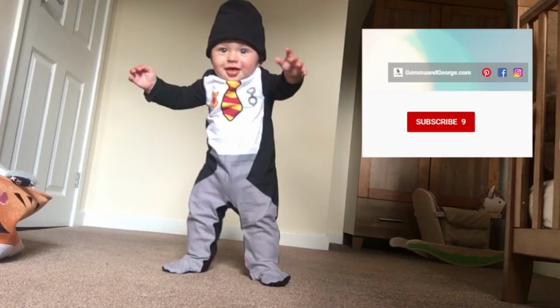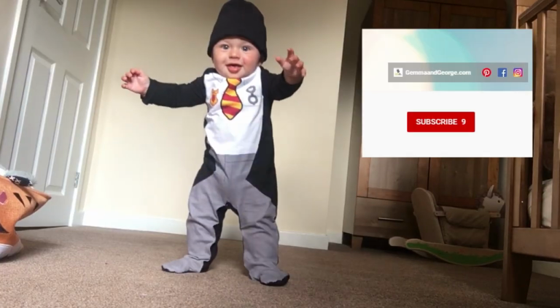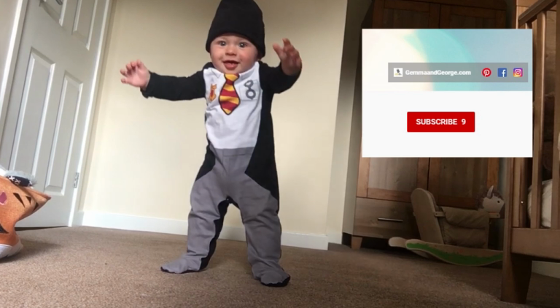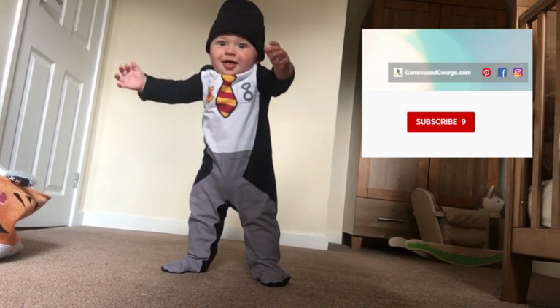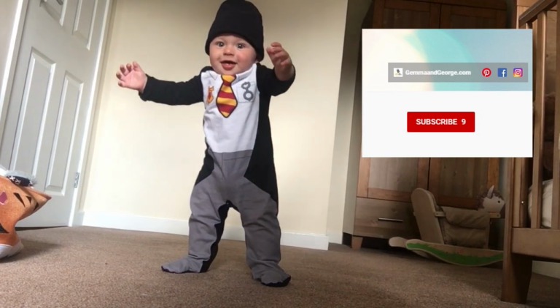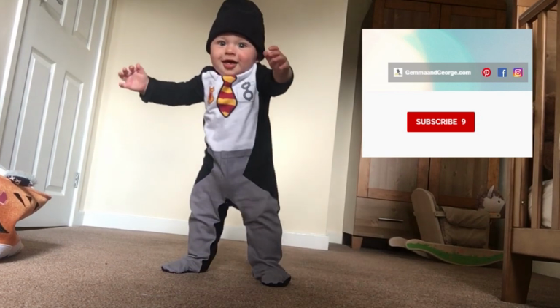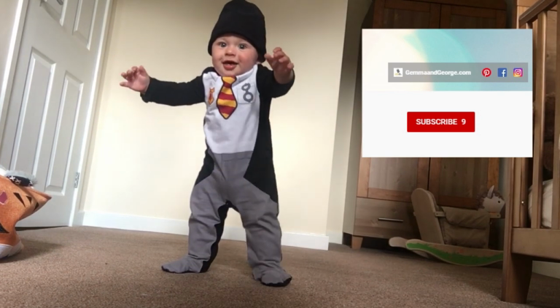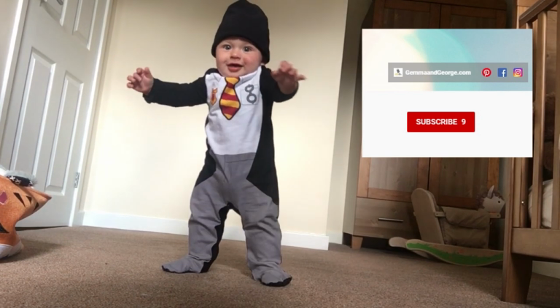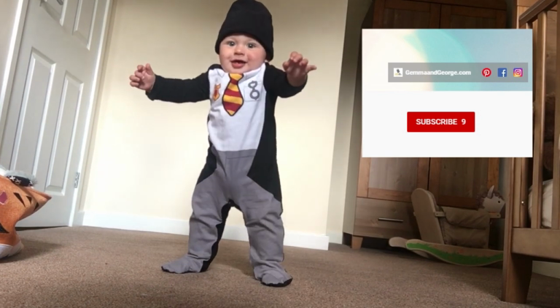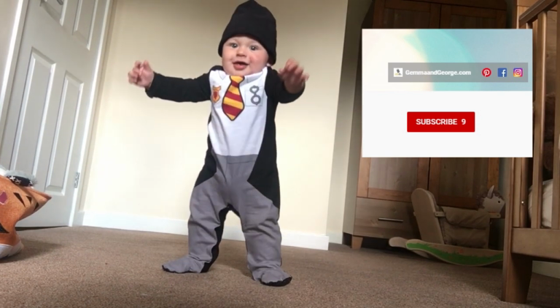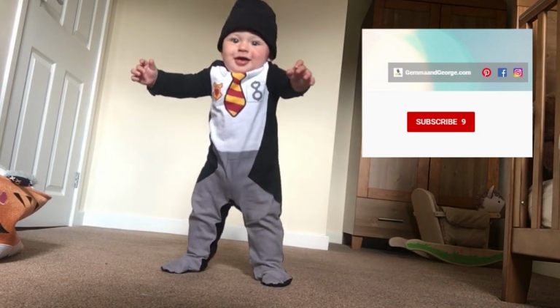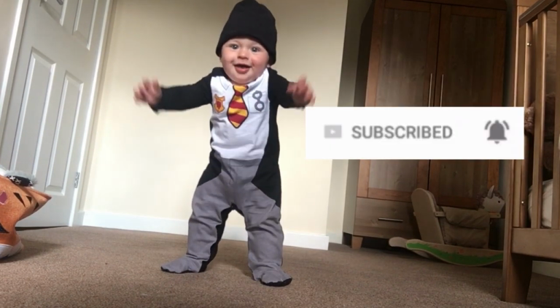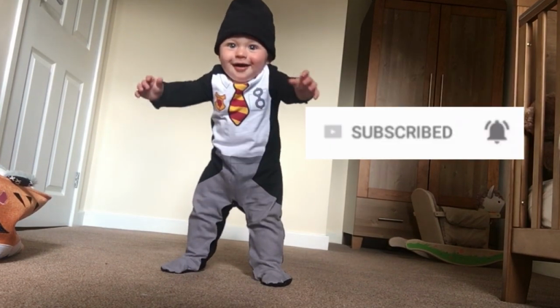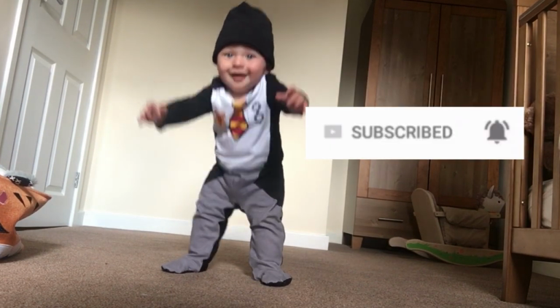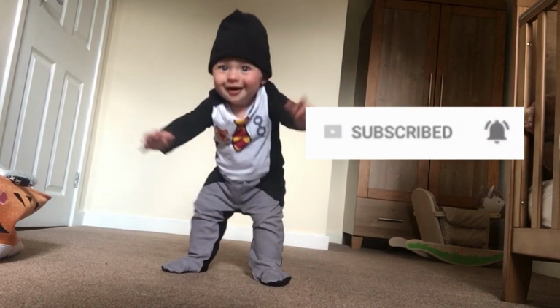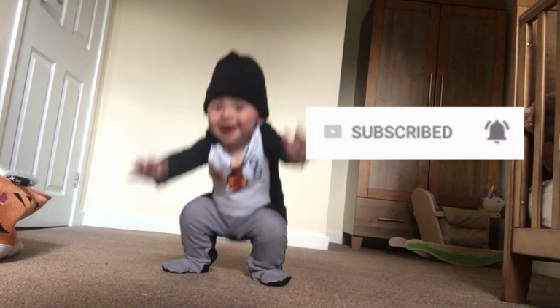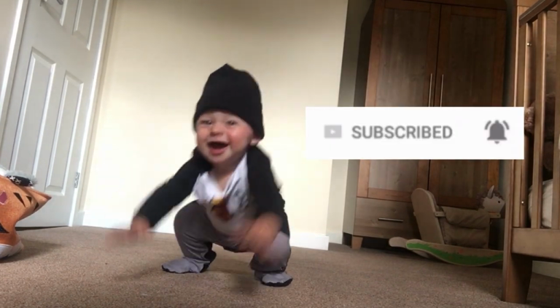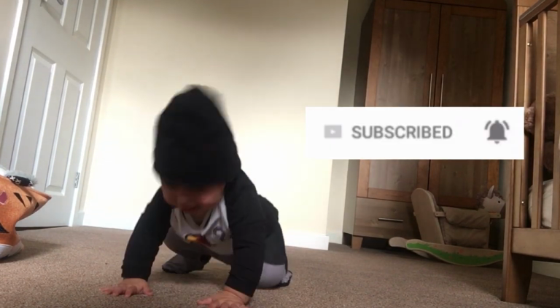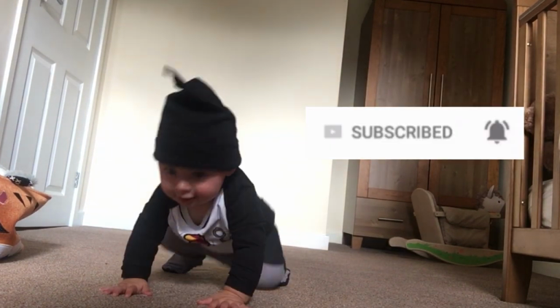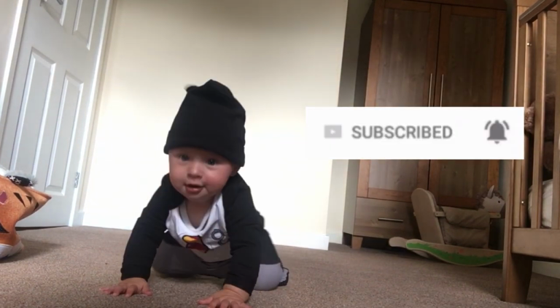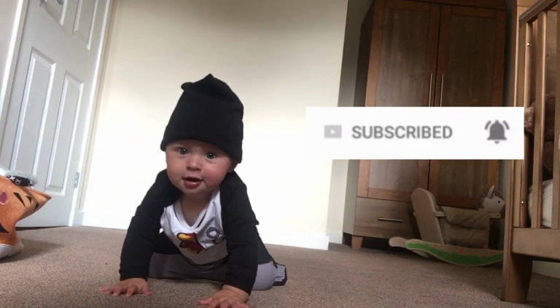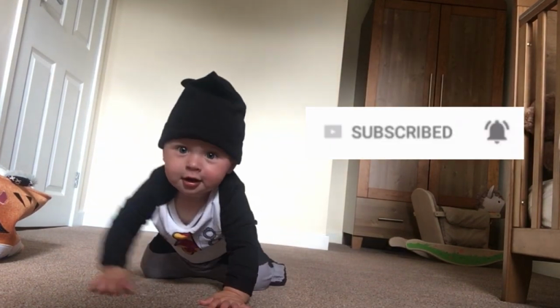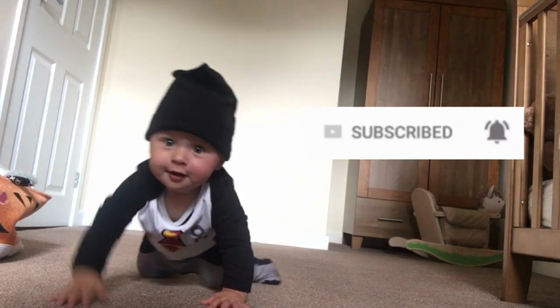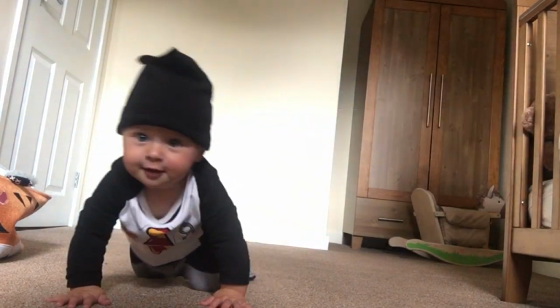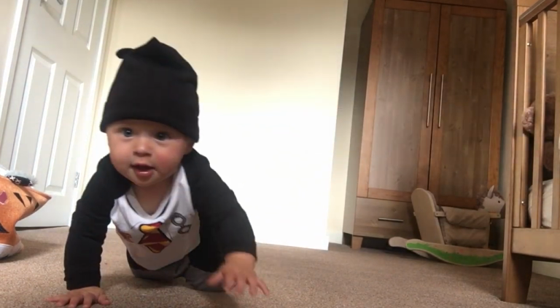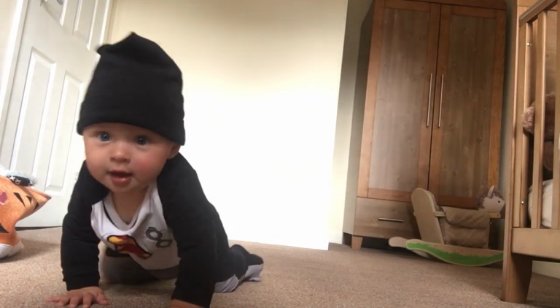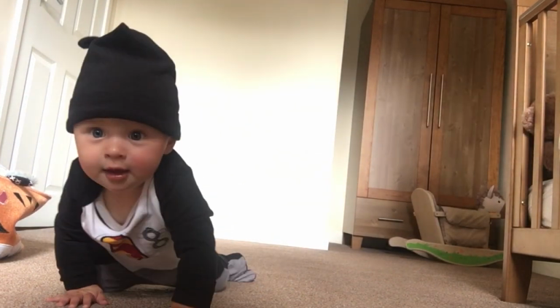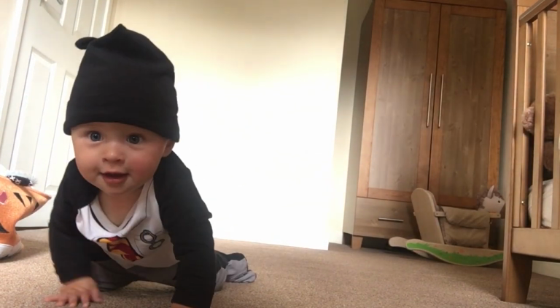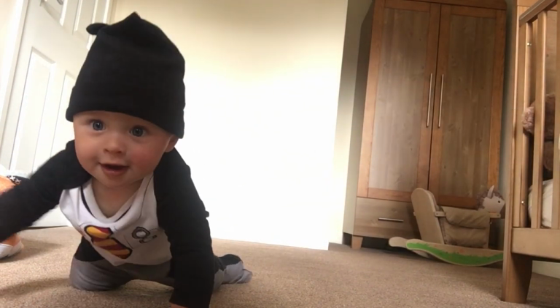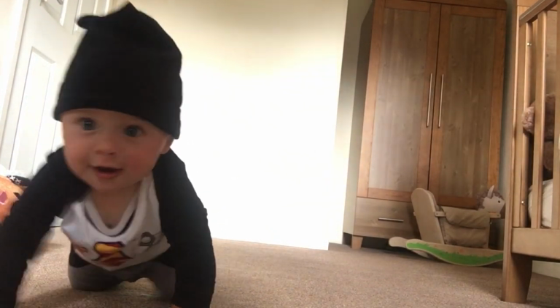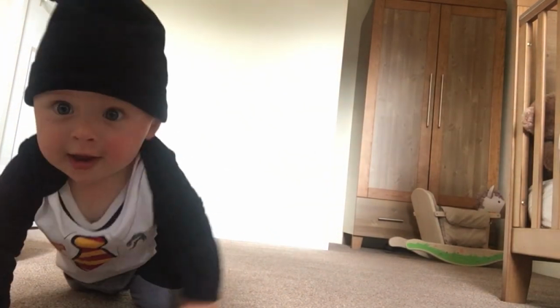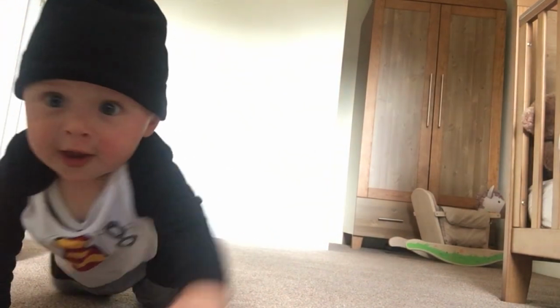Make sure that you hit the subscribe button and click the bell so that you get notified every time we post a new video.